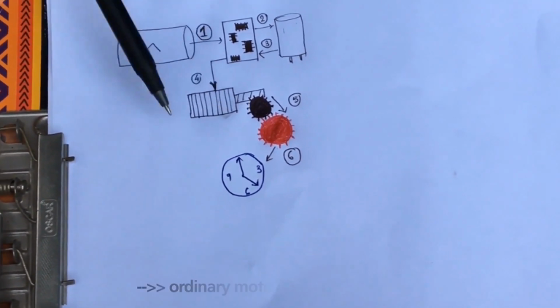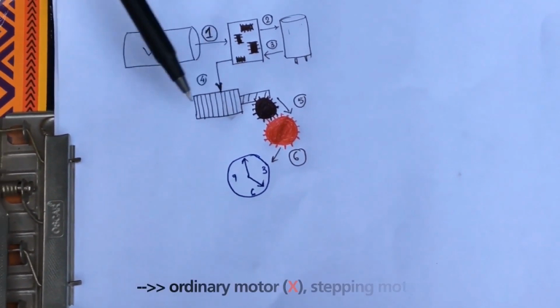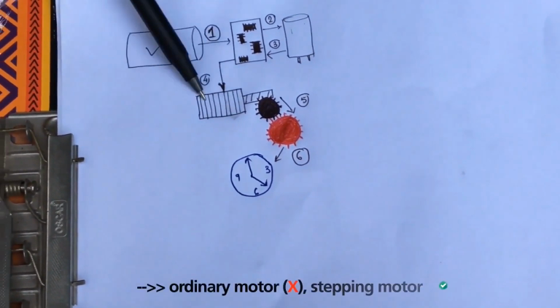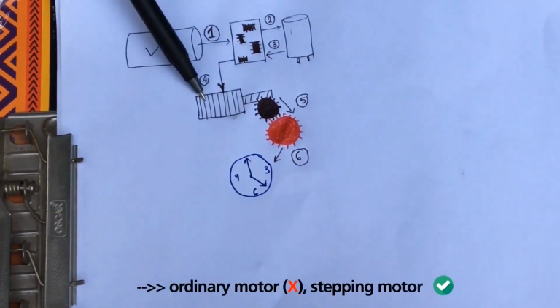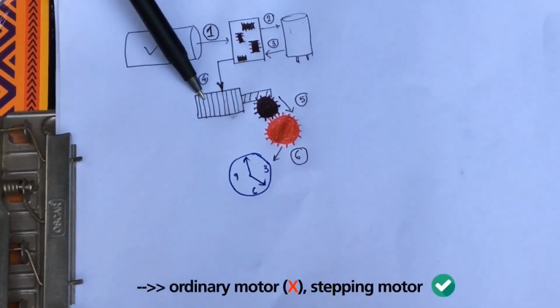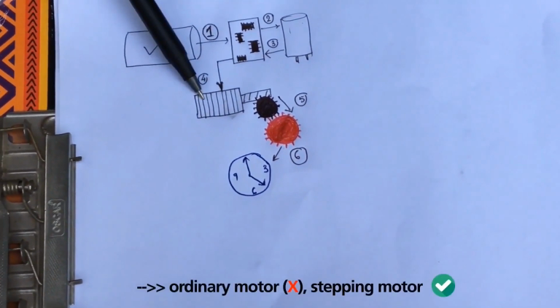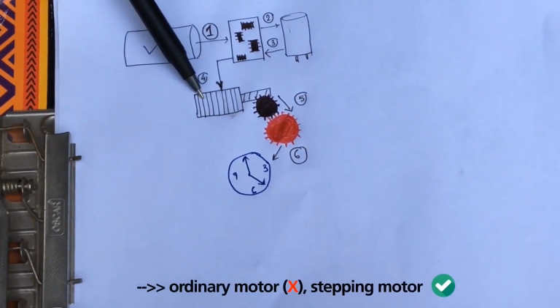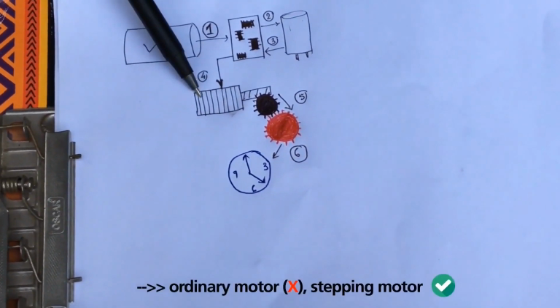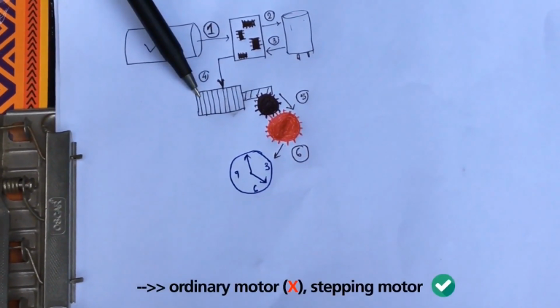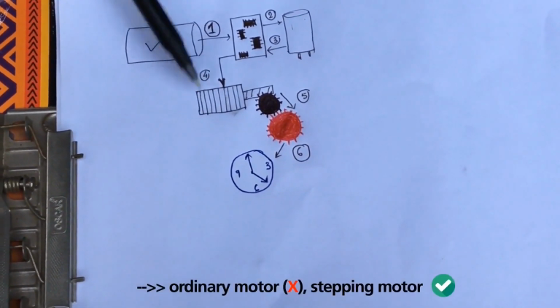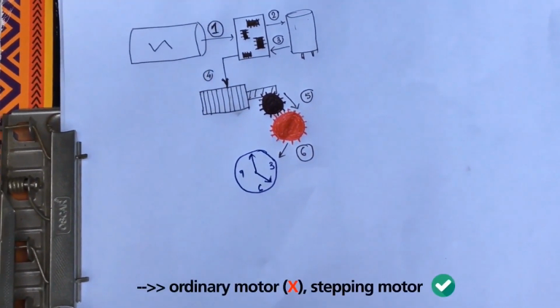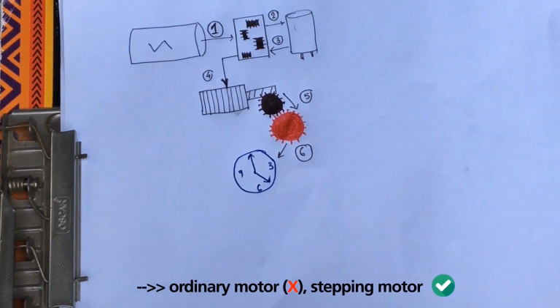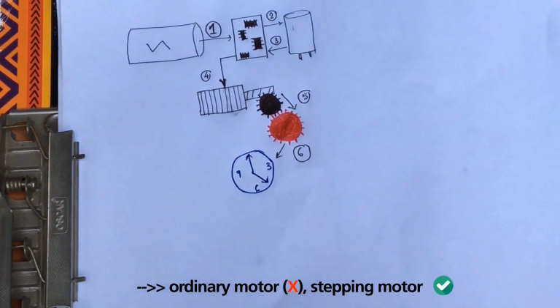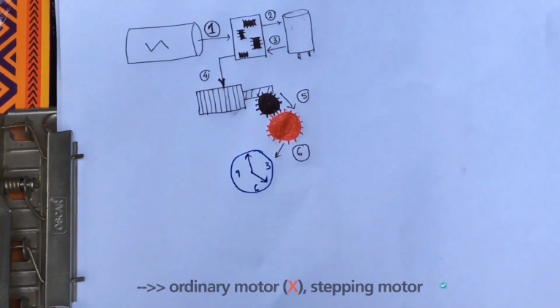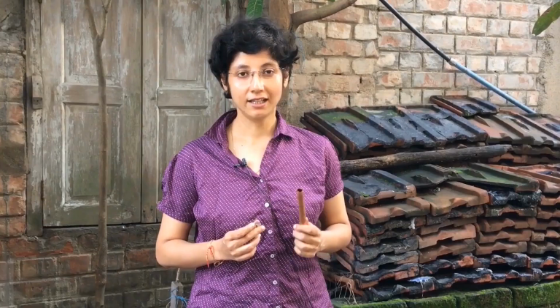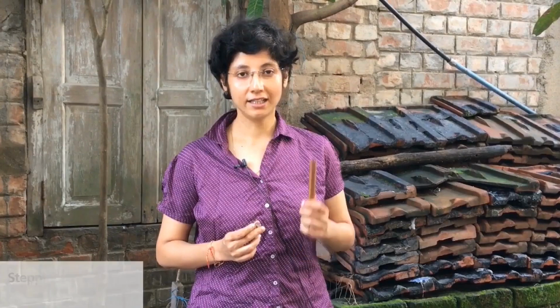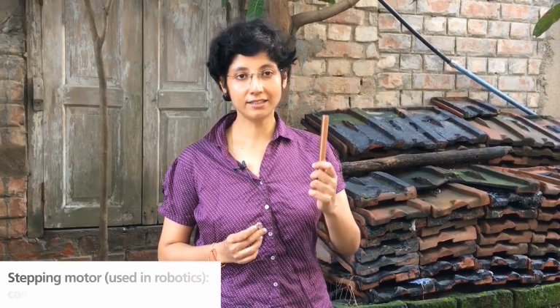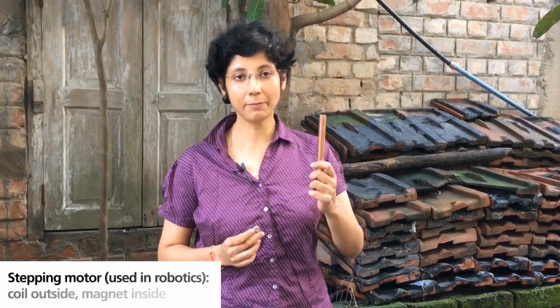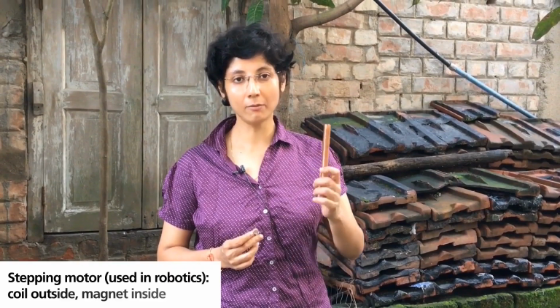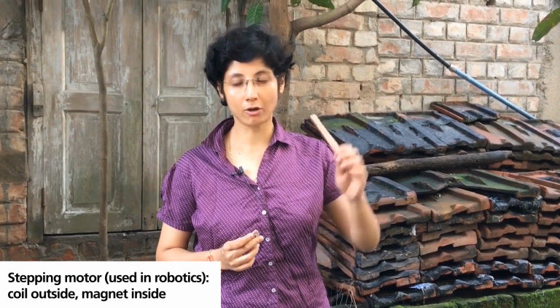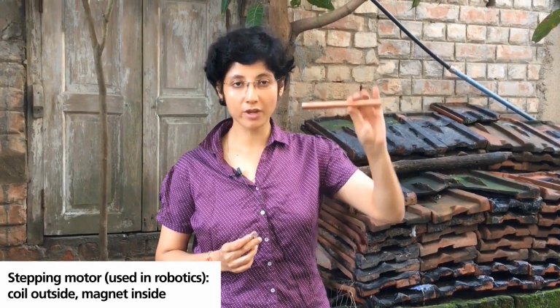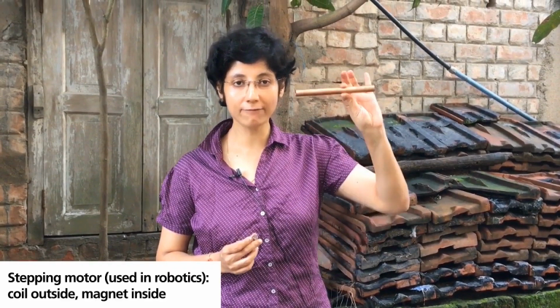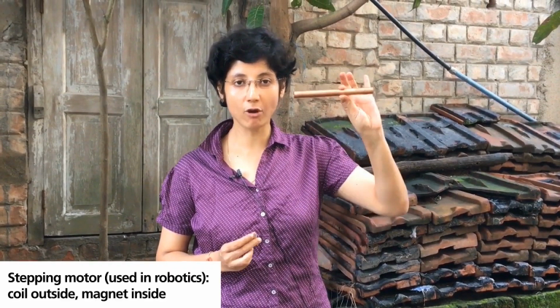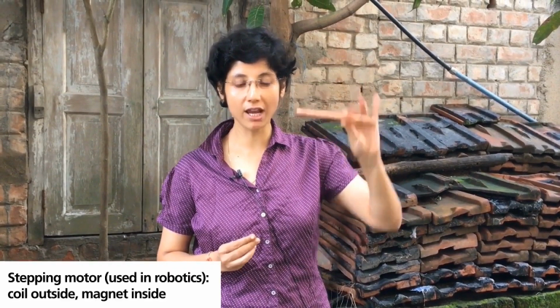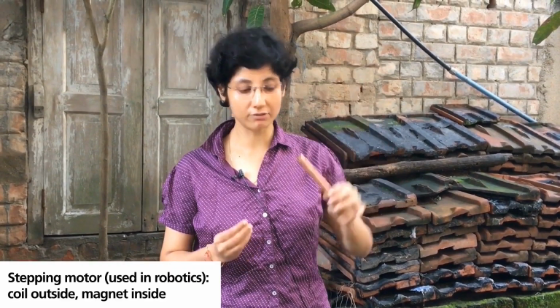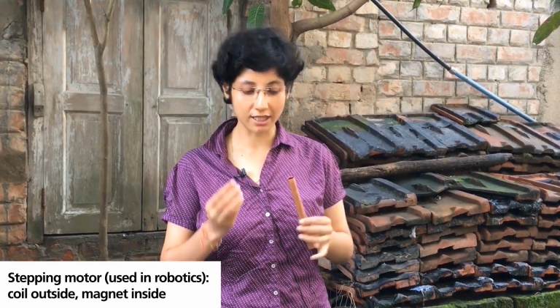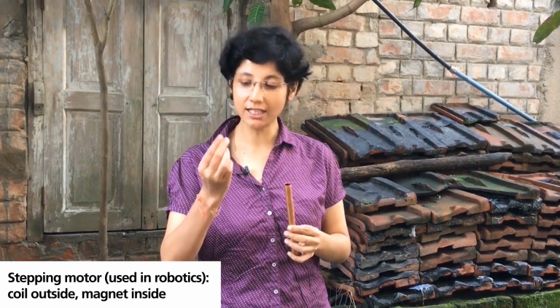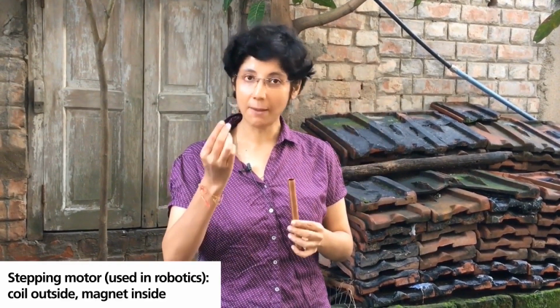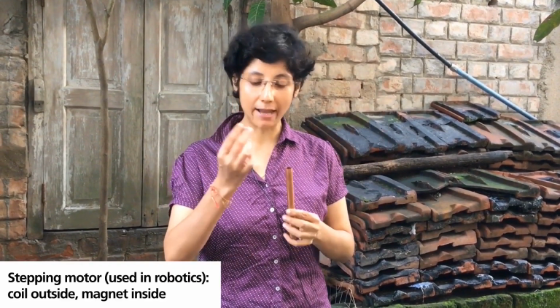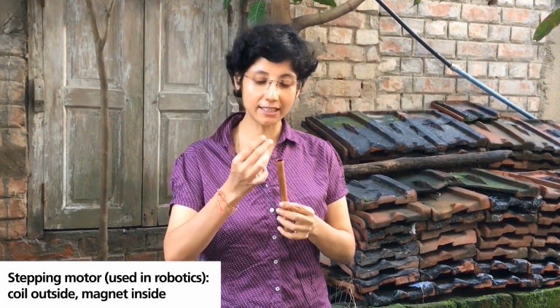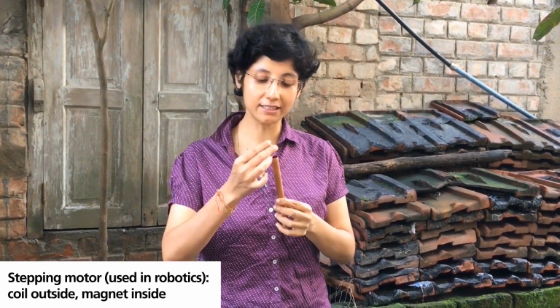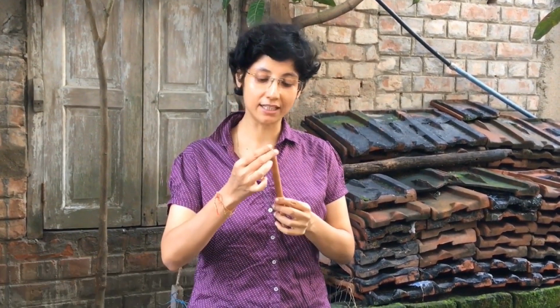This is a stepping motor. In a stepping motor, we have the coil outside and the magnet inside.